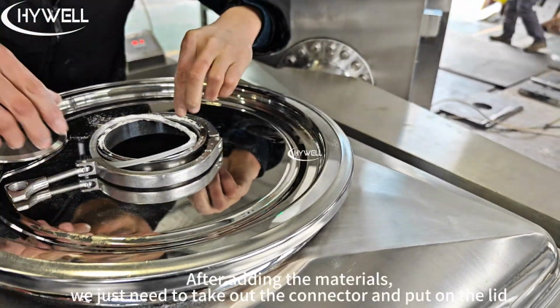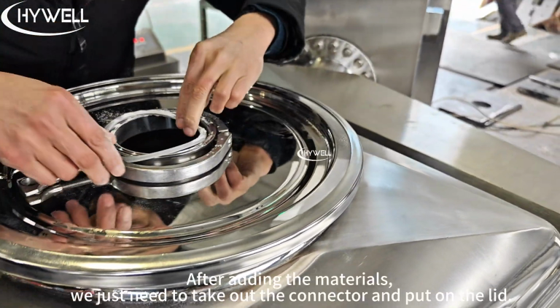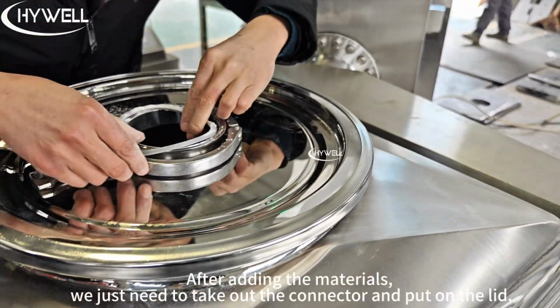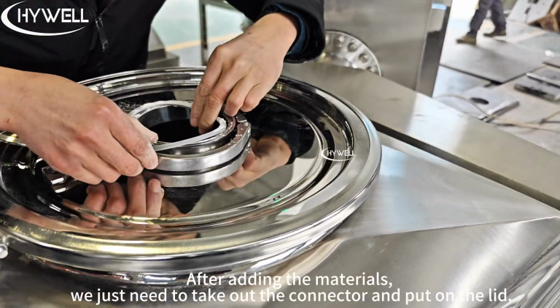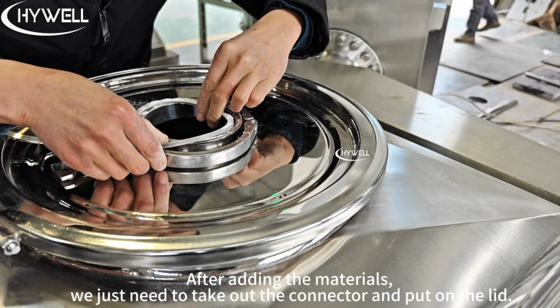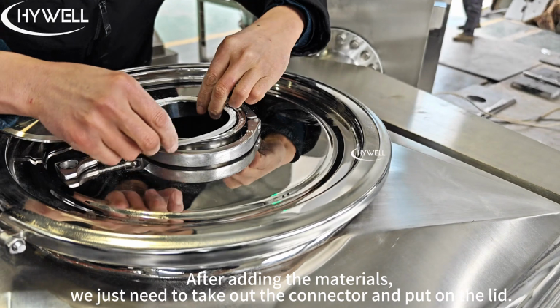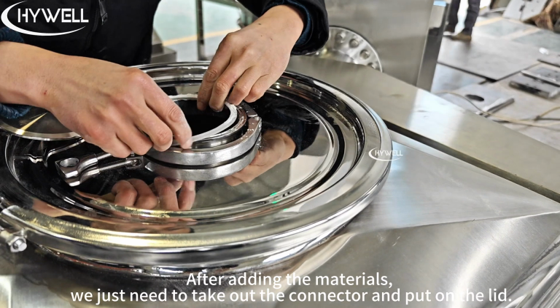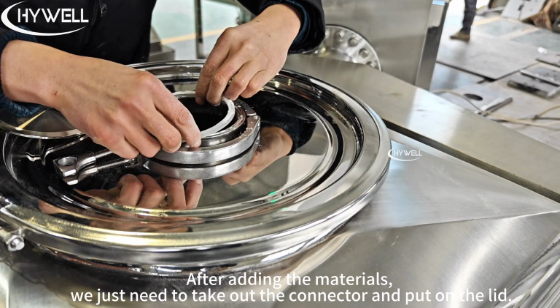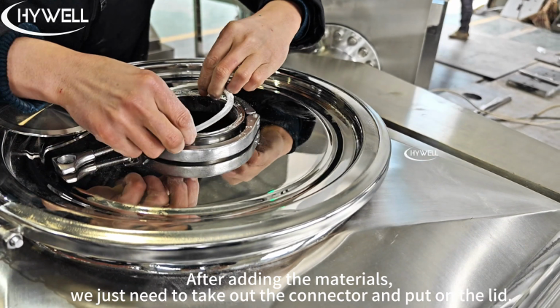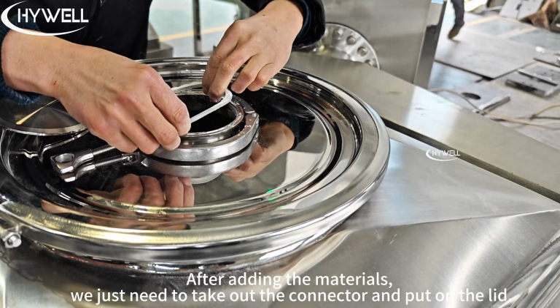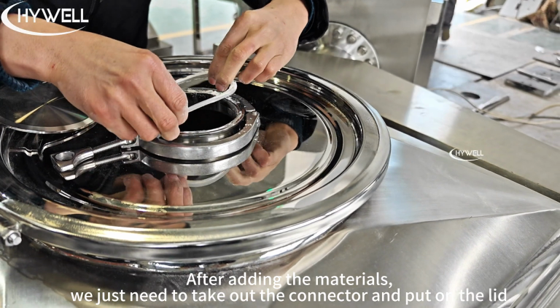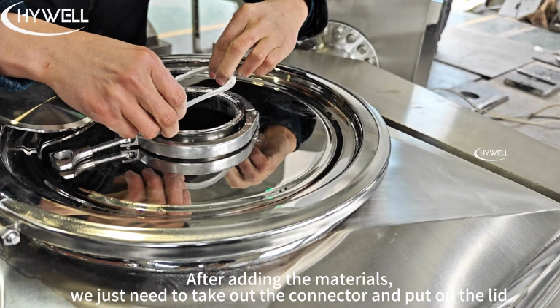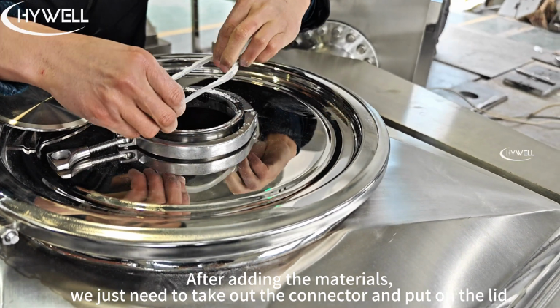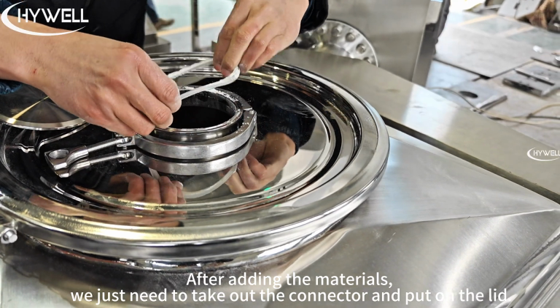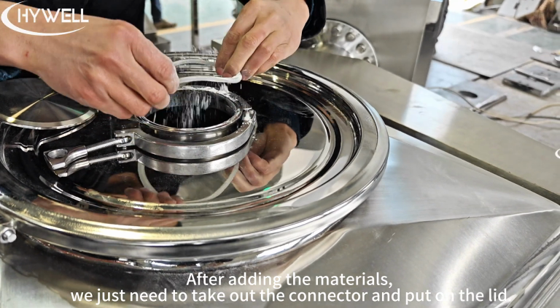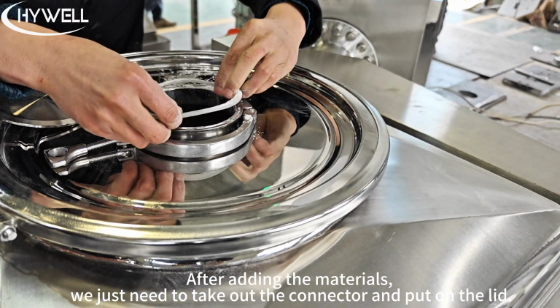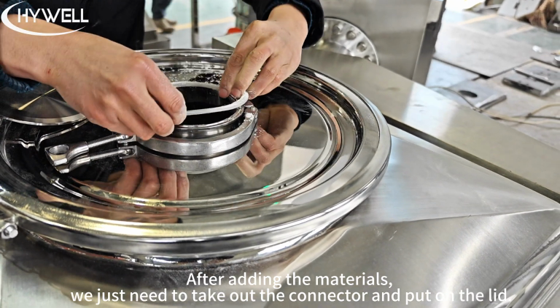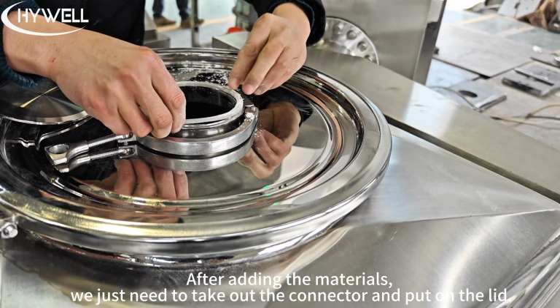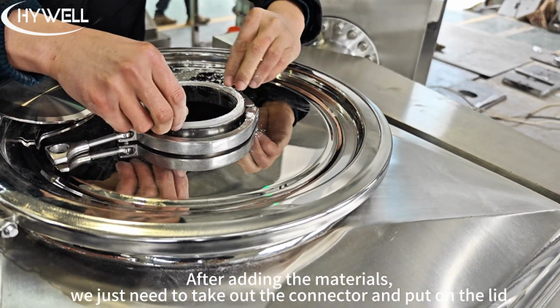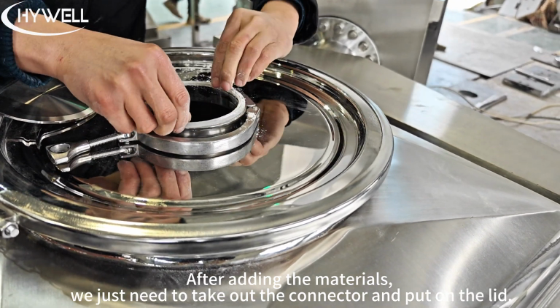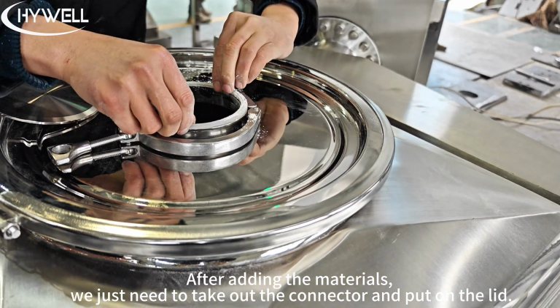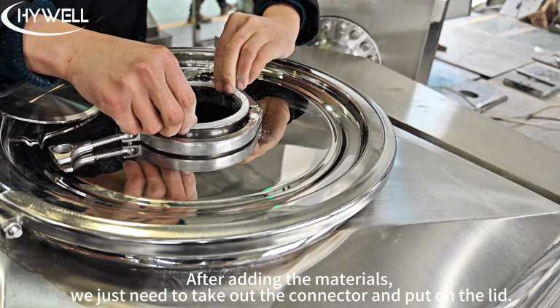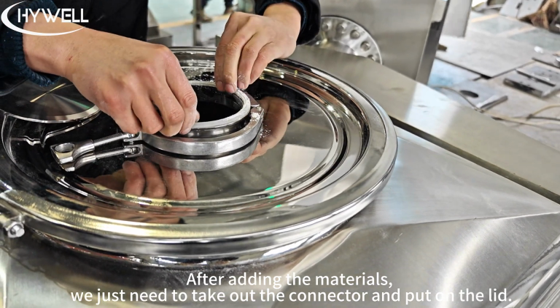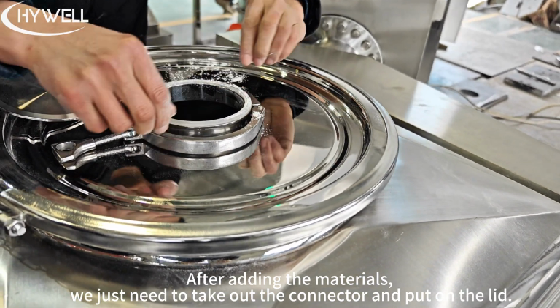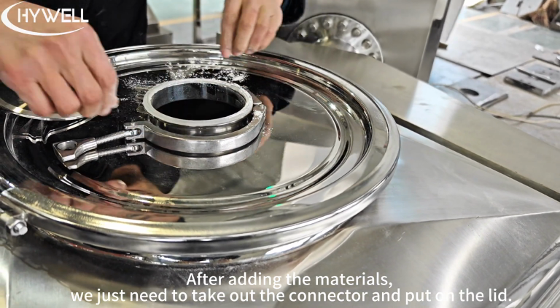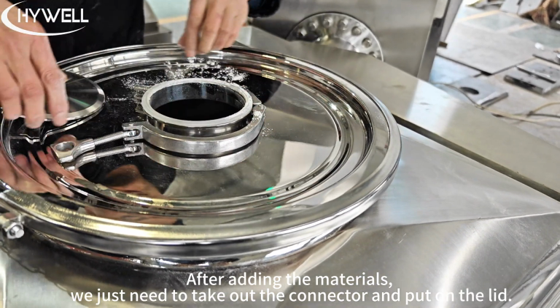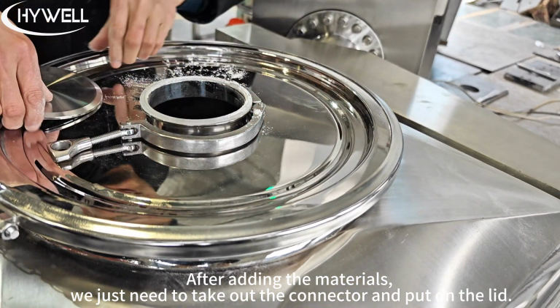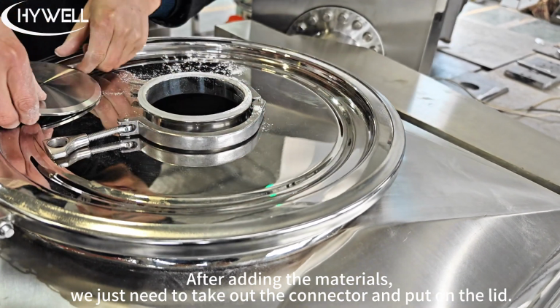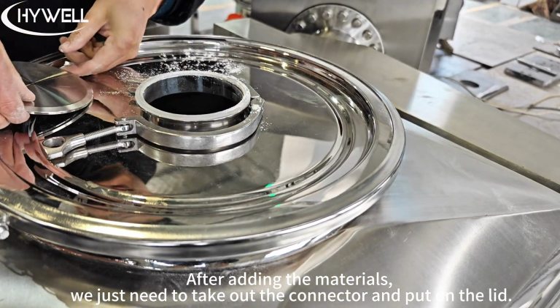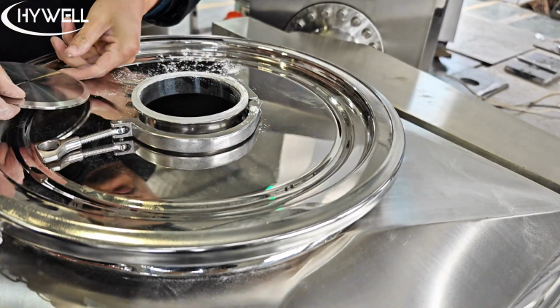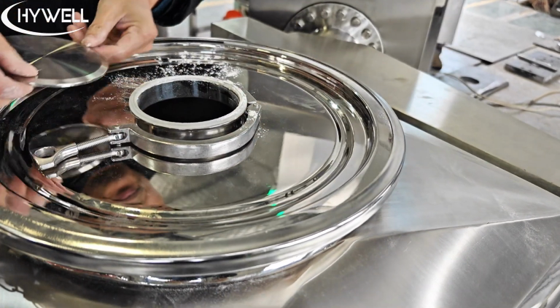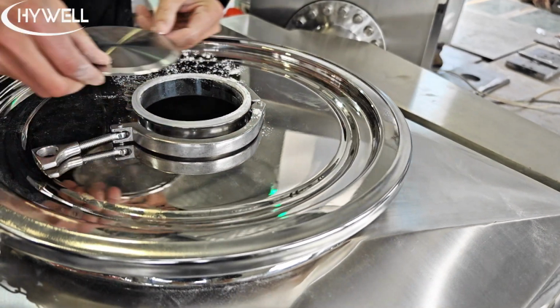After adding the materials, we just need to take out the connector and put on the lid. Let's take a look.